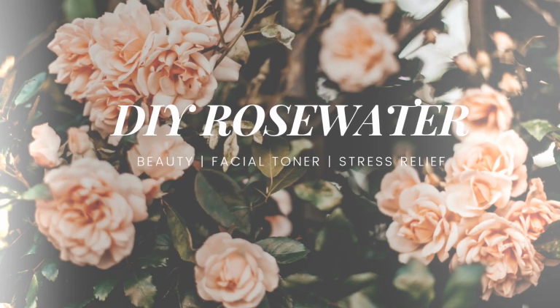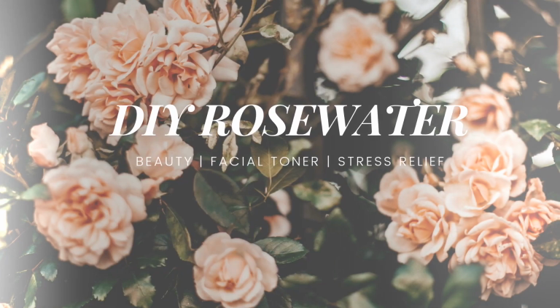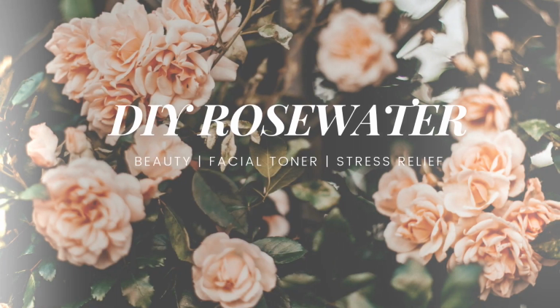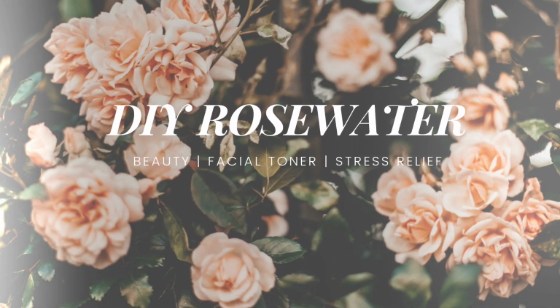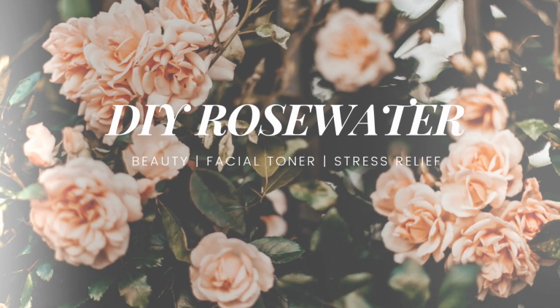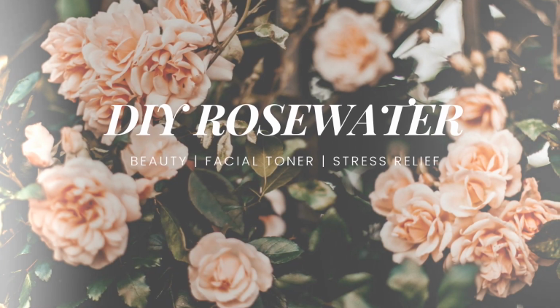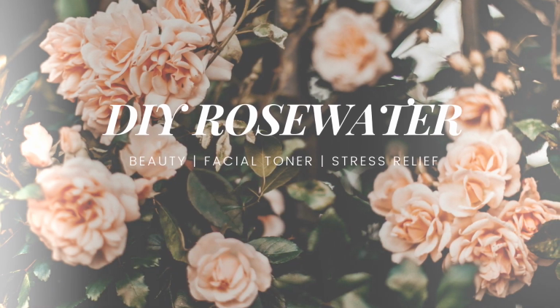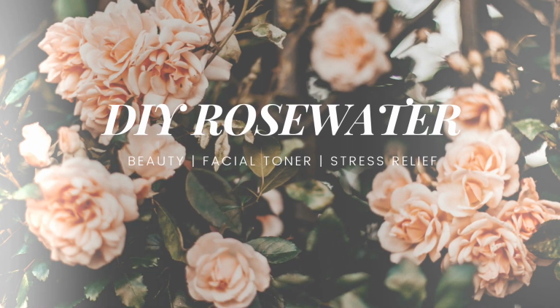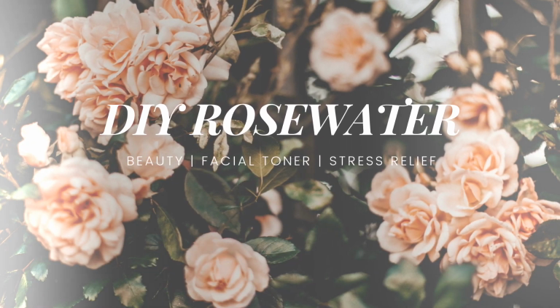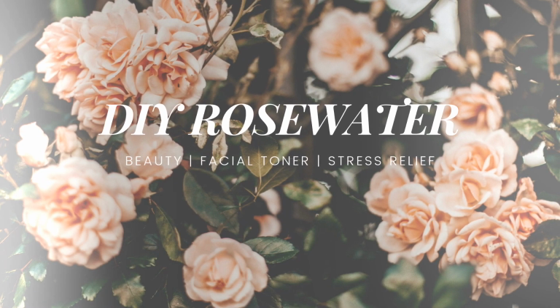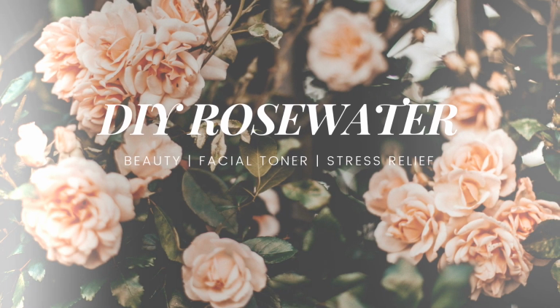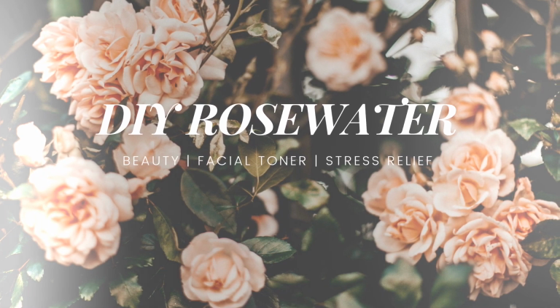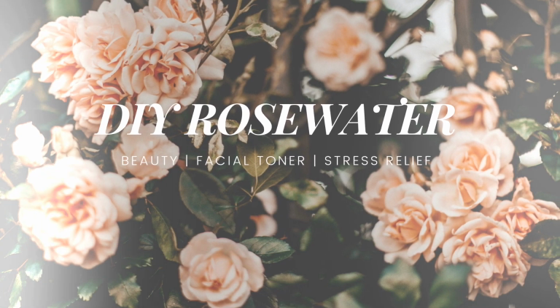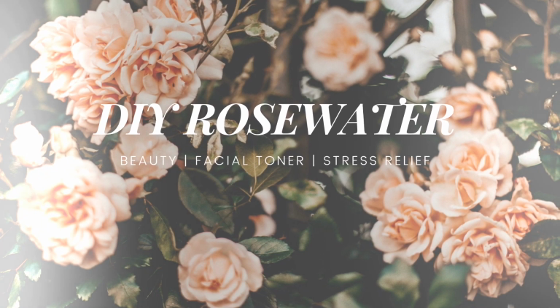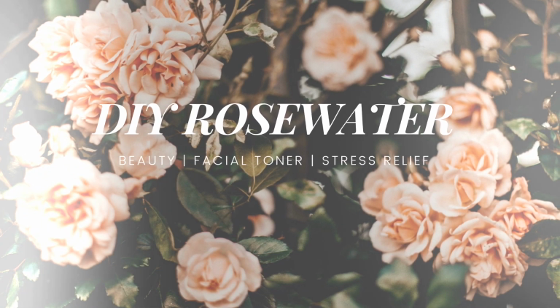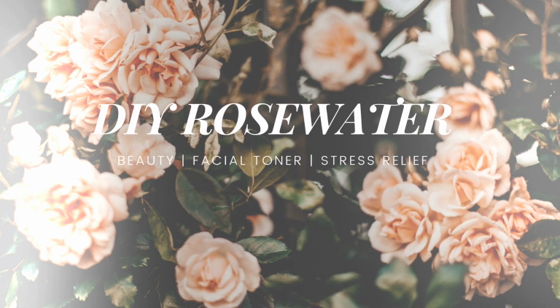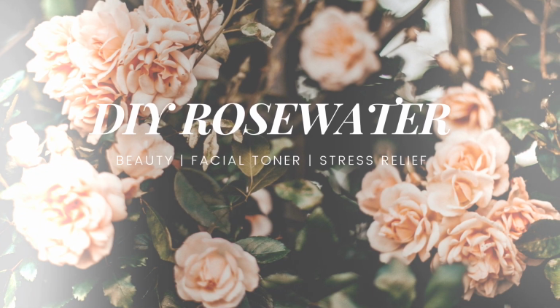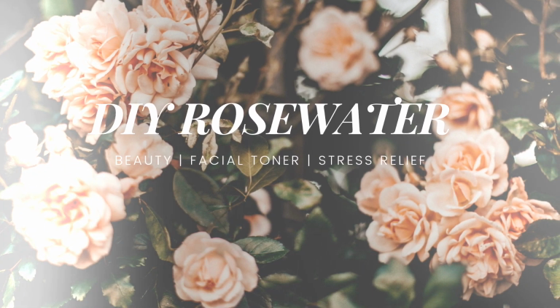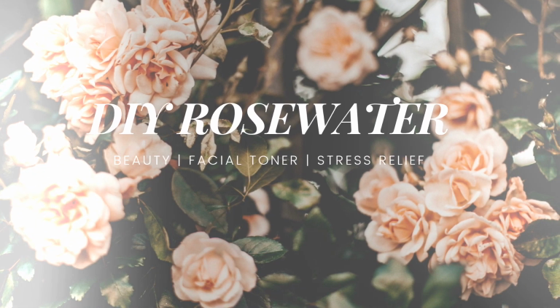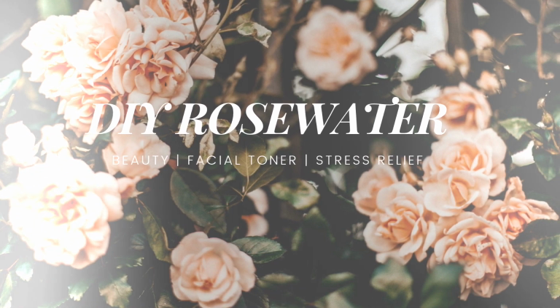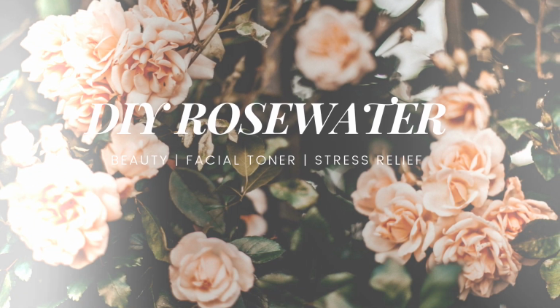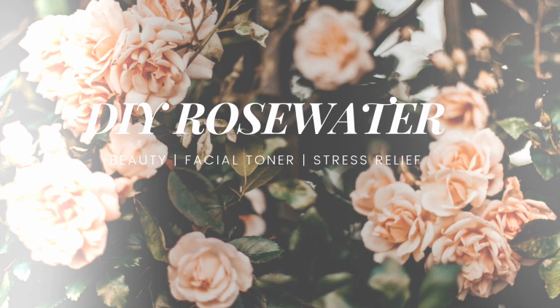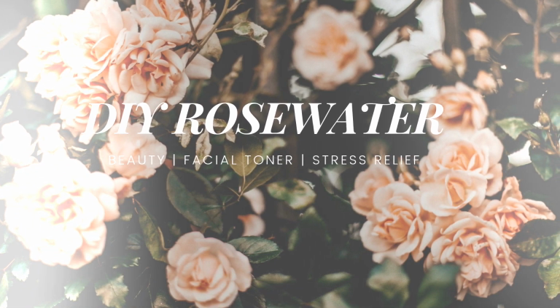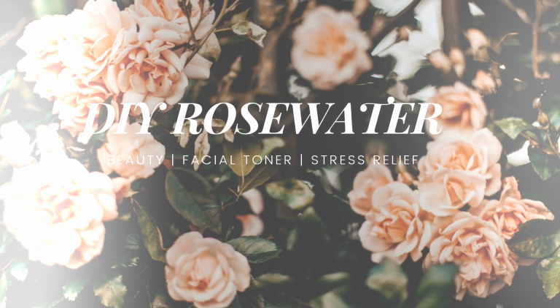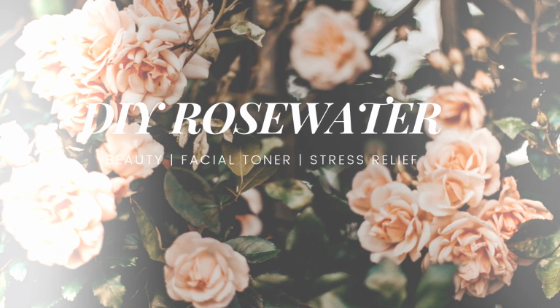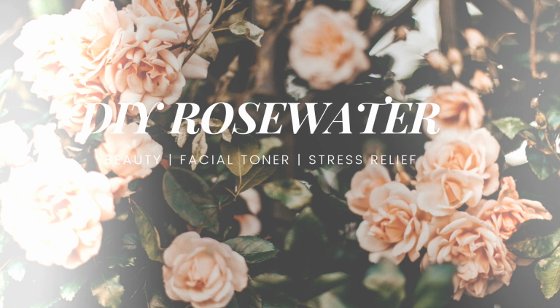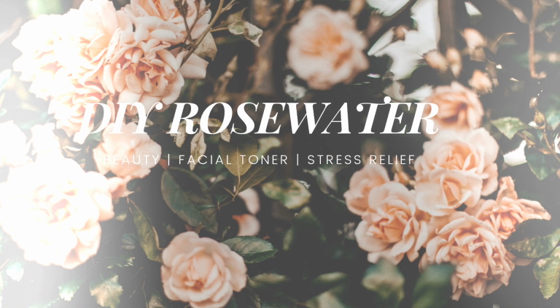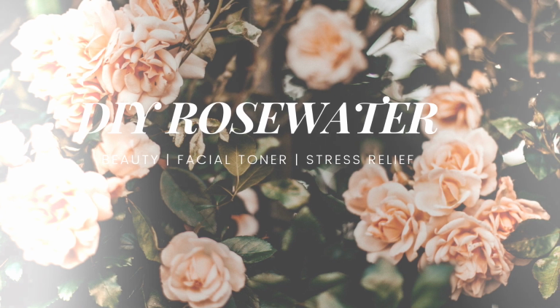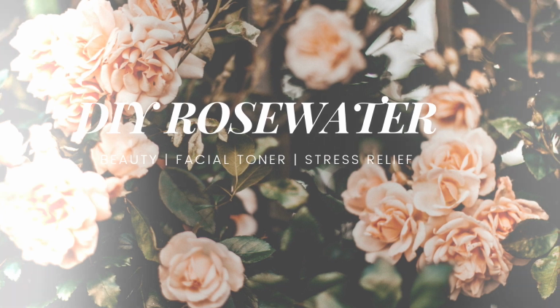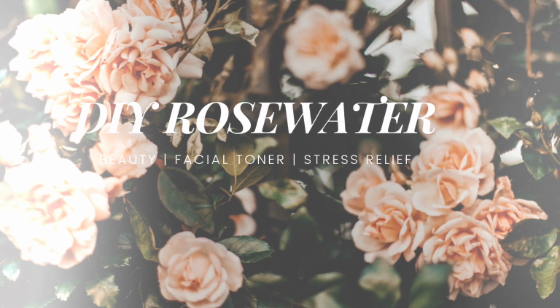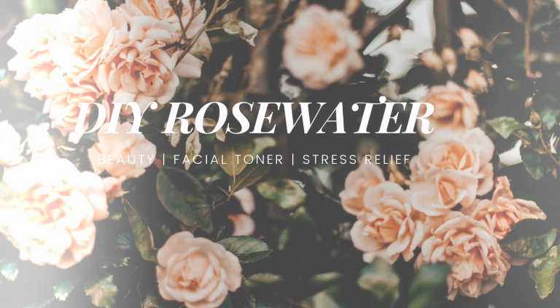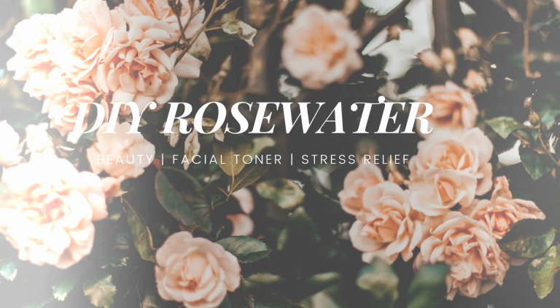I'm going to show you how to make rose water at home that is perfect for beauty, facial toner and stress relief.